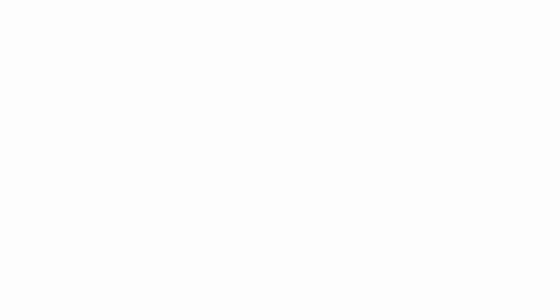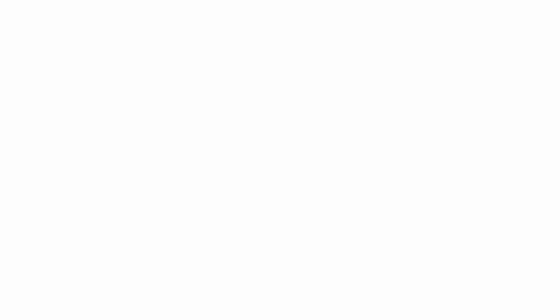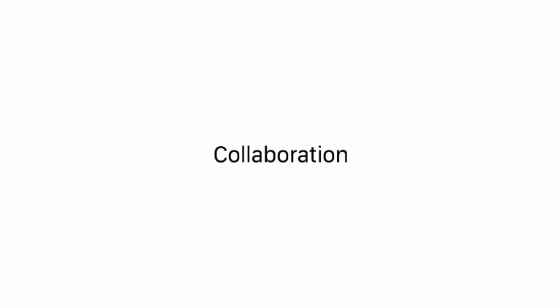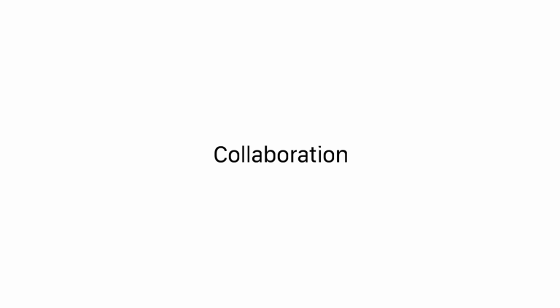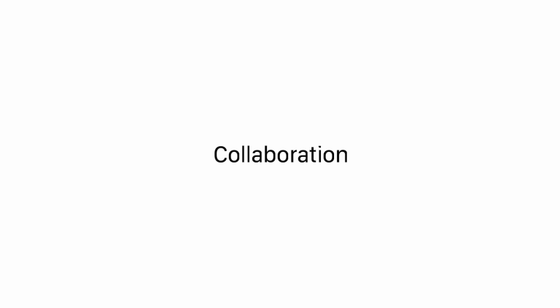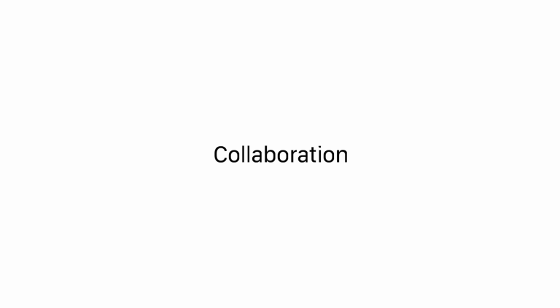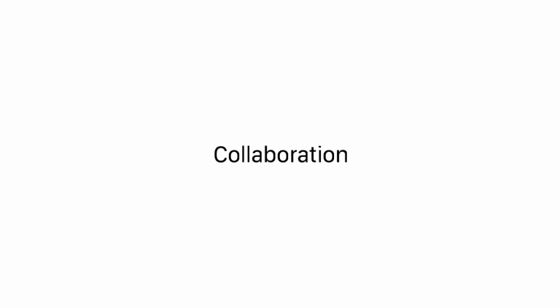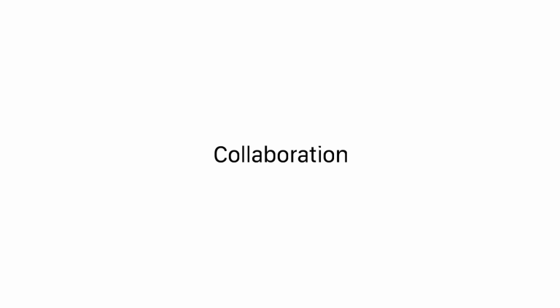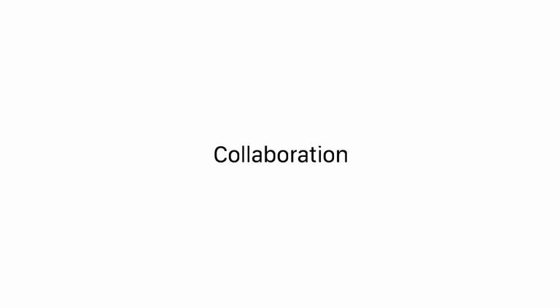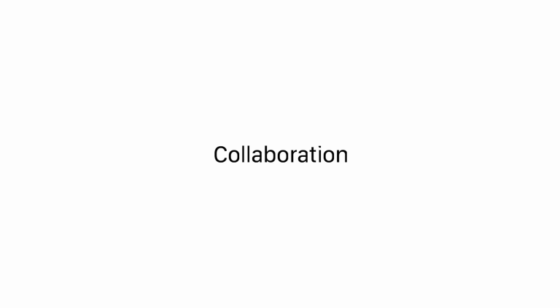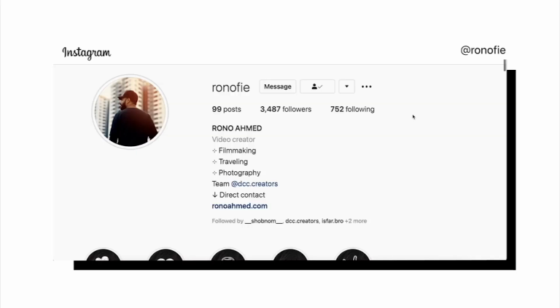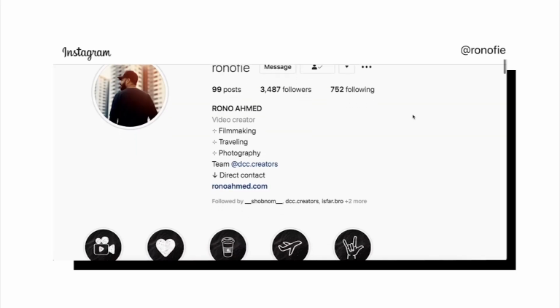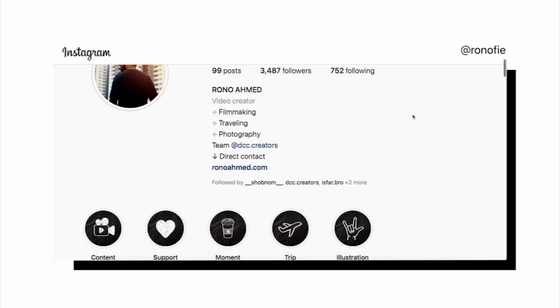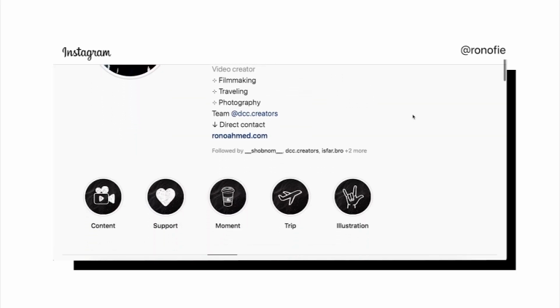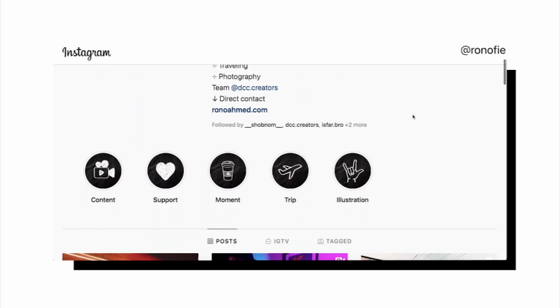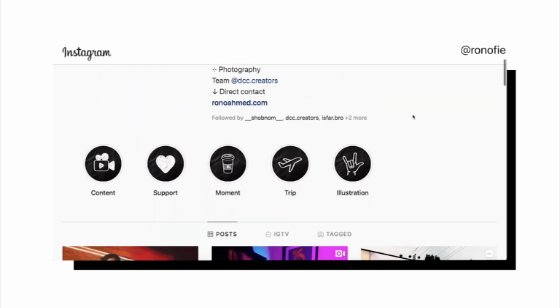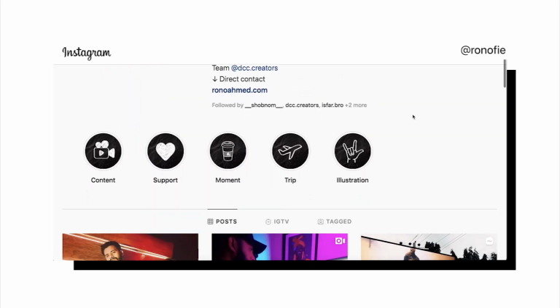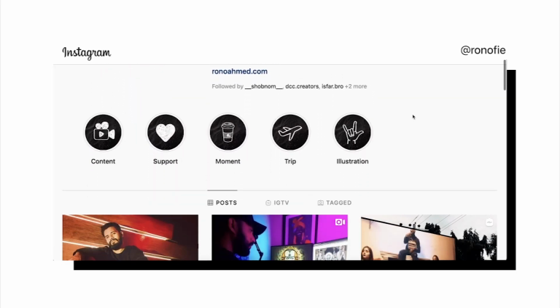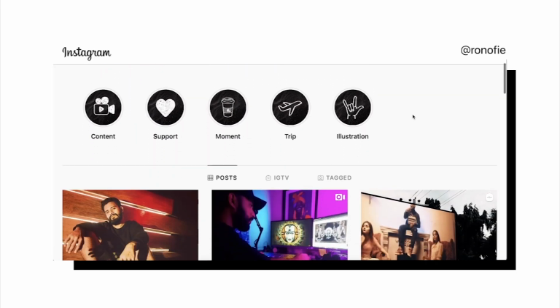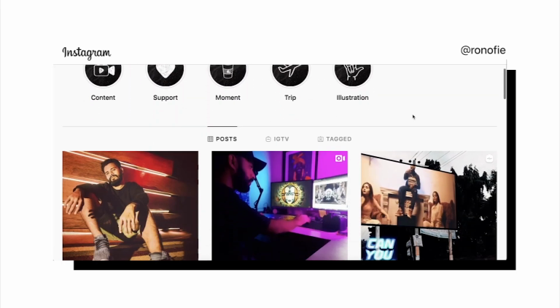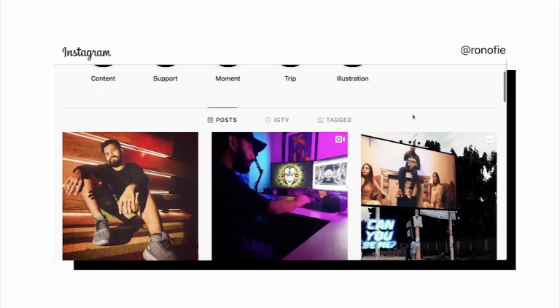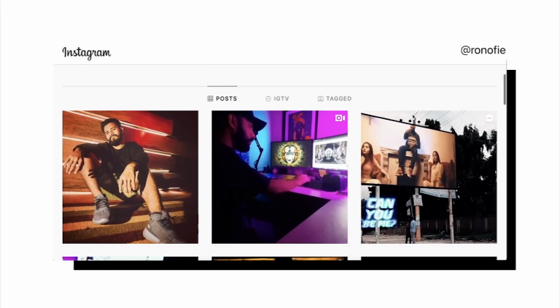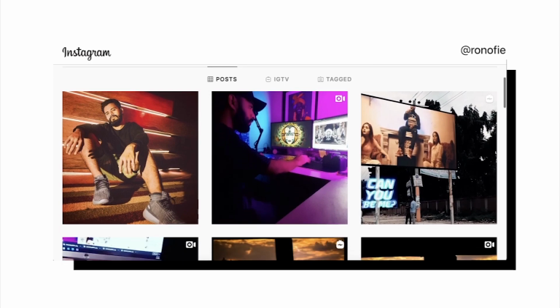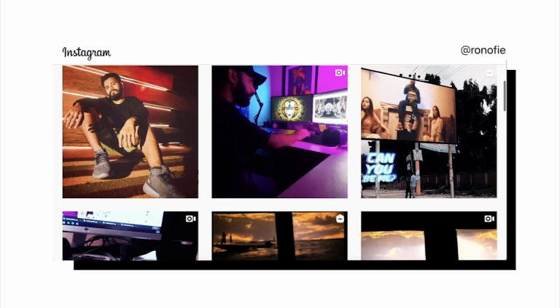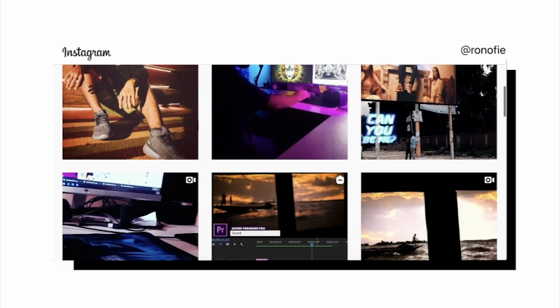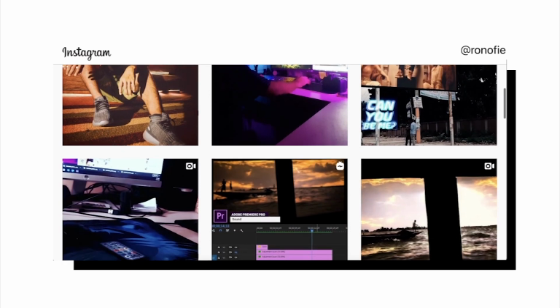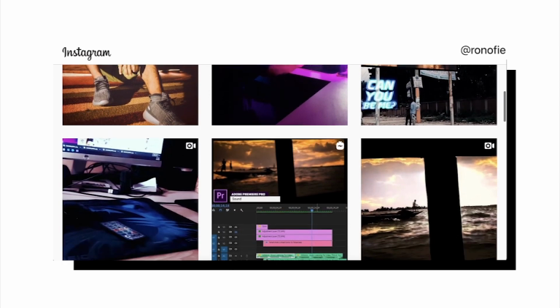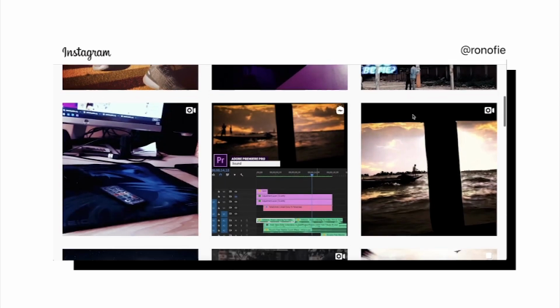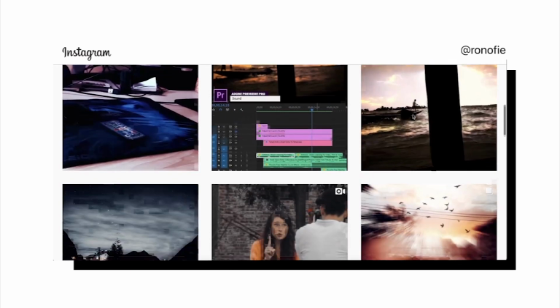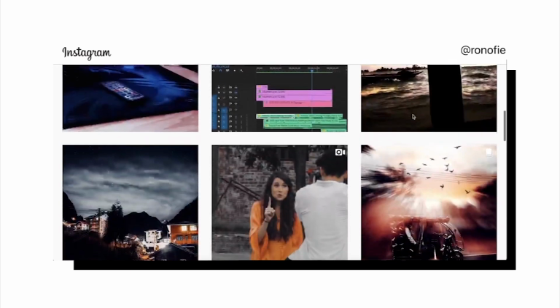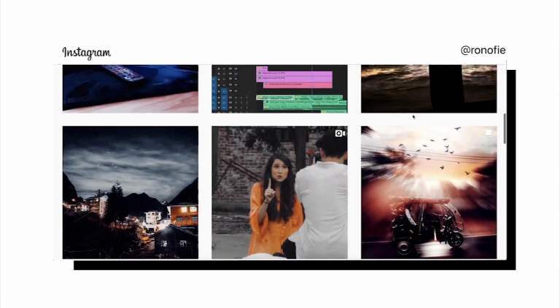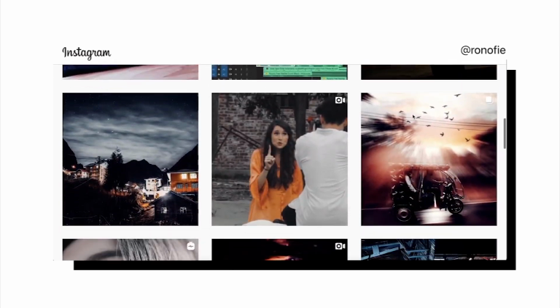To test the performance of Lightroom Classic, I did a collaboration with Ronald Ahmed, who is a brilliant video editor, content creator and photographer from Bangladesh.